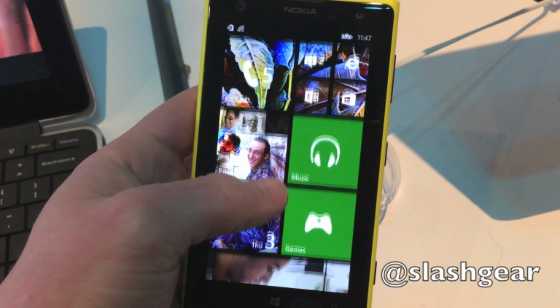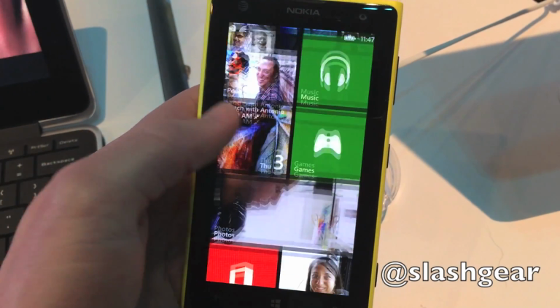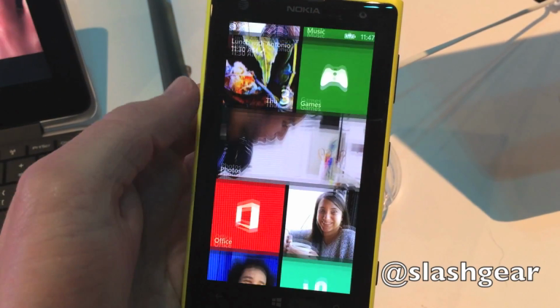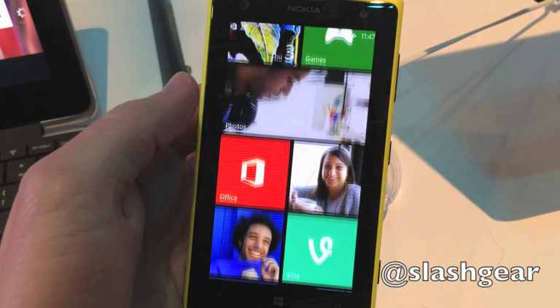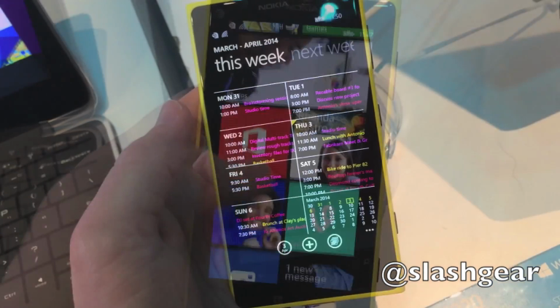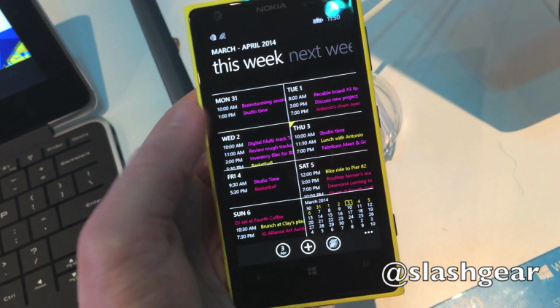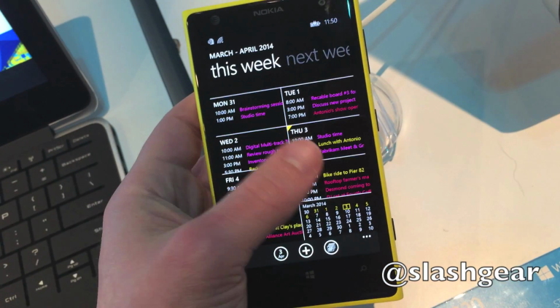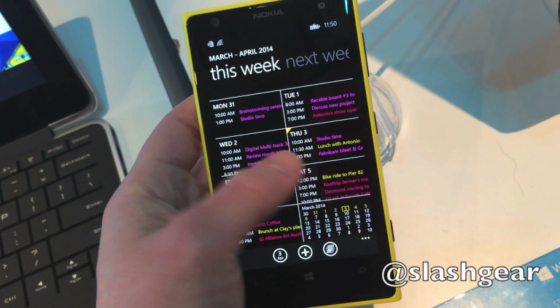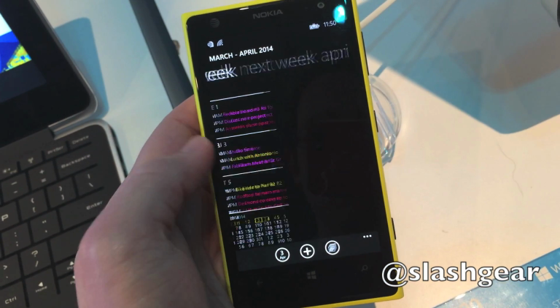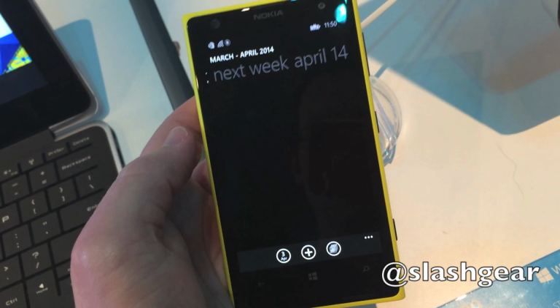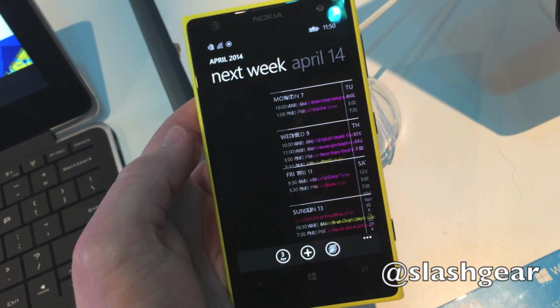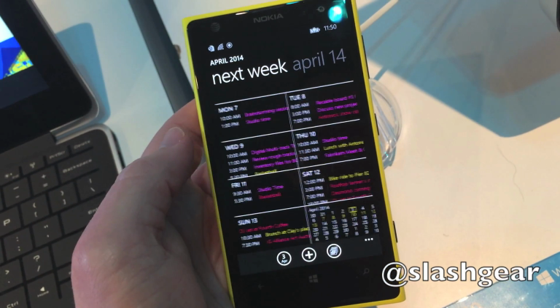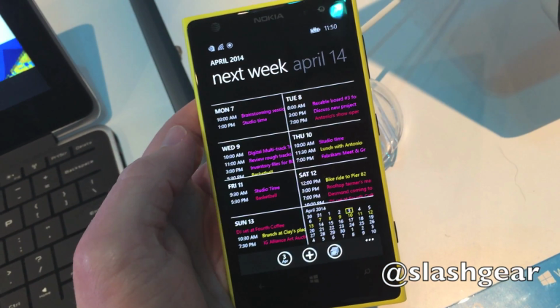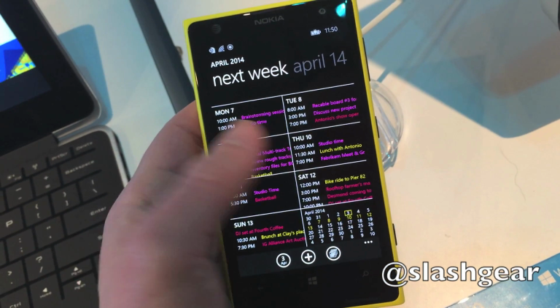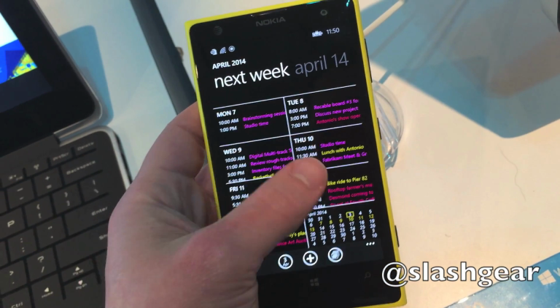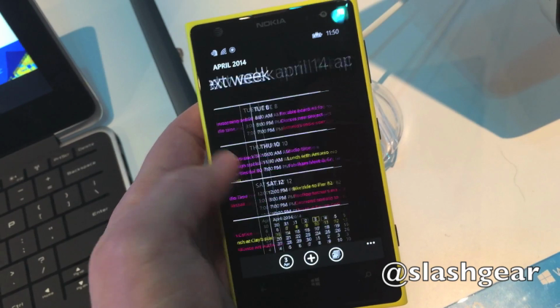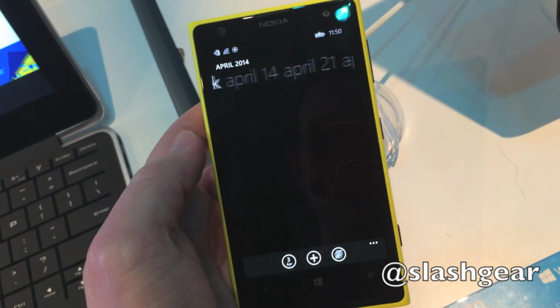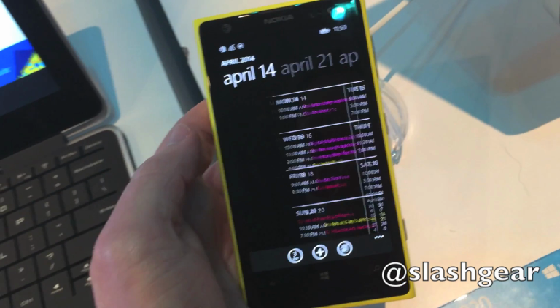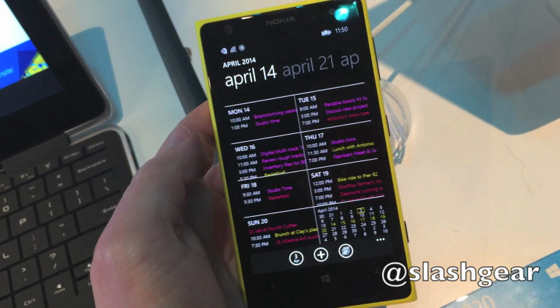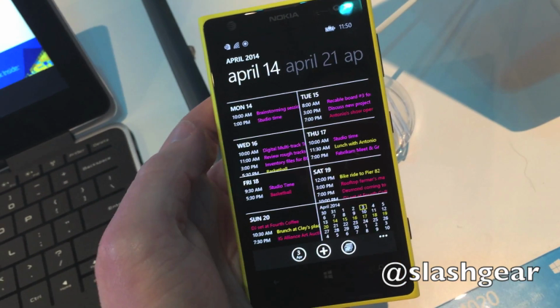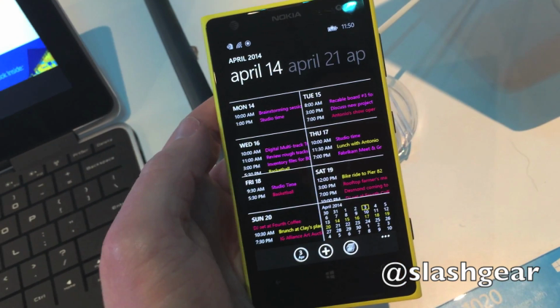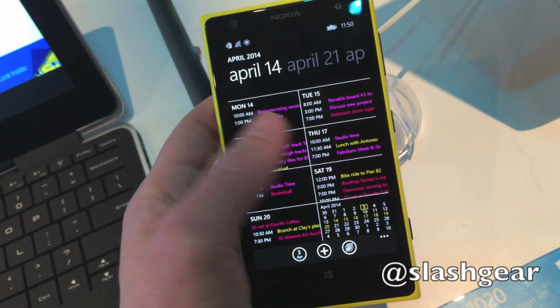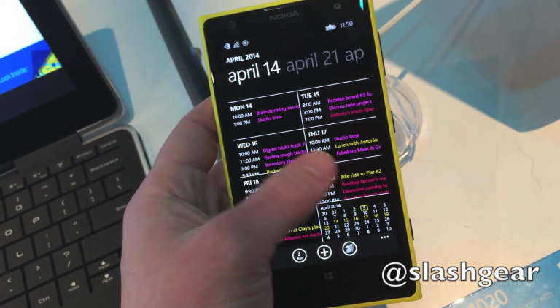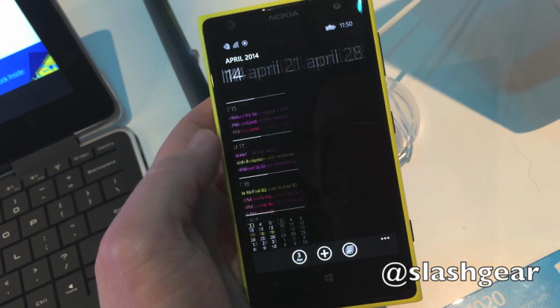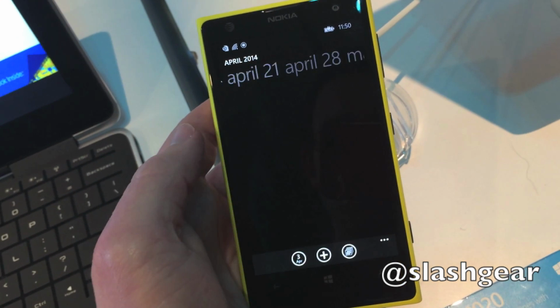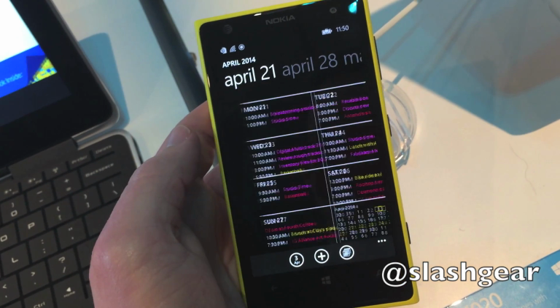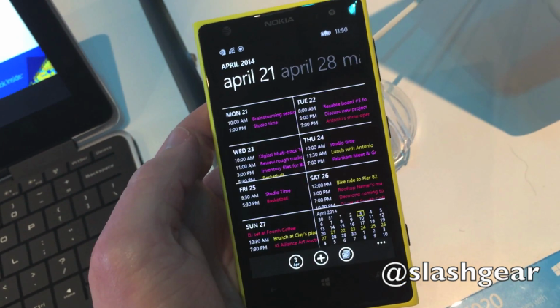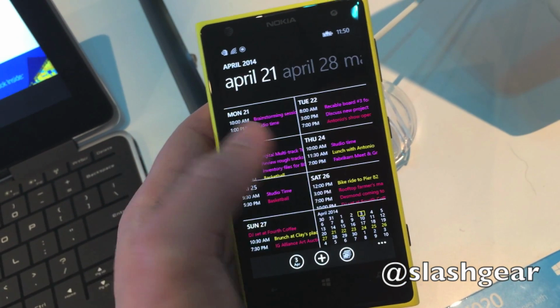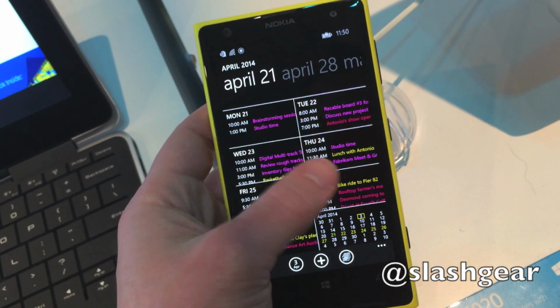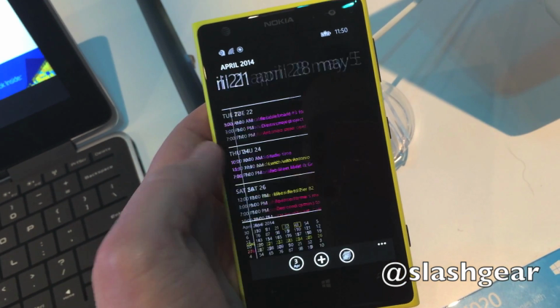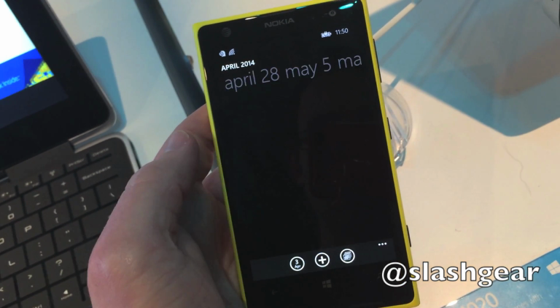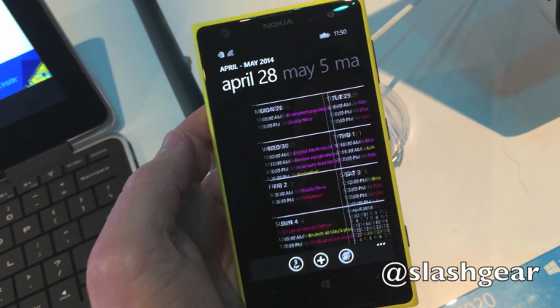In the calendar, there's now a week view that joins the usual day and month views. Microsoft has also added support for swiping between weeks, making navigation quicker.